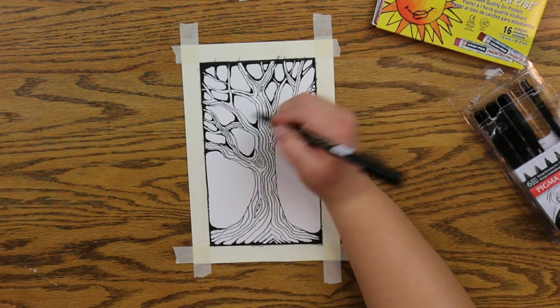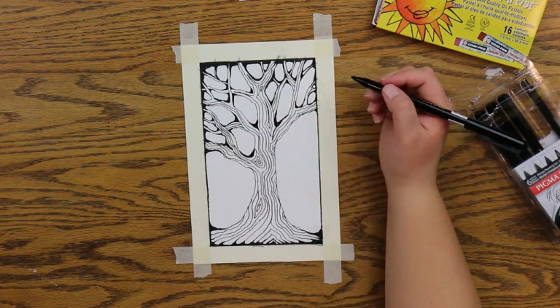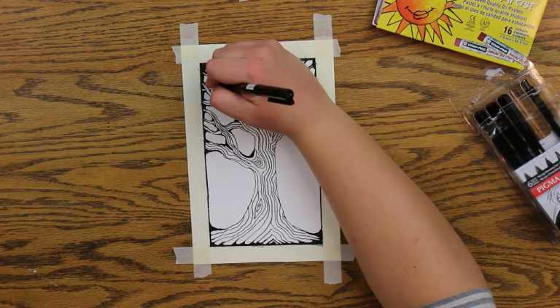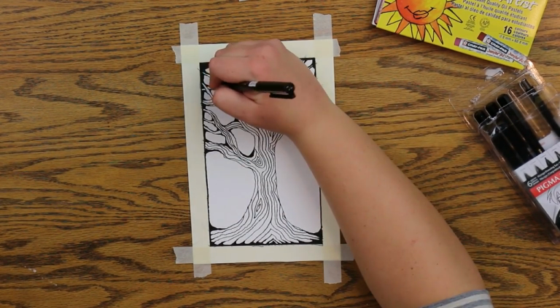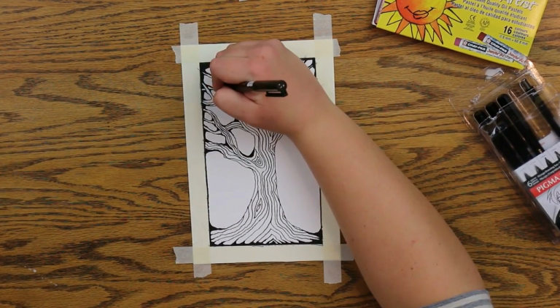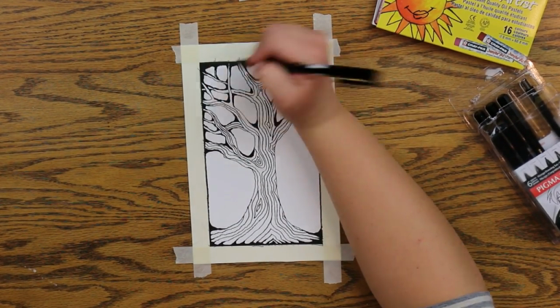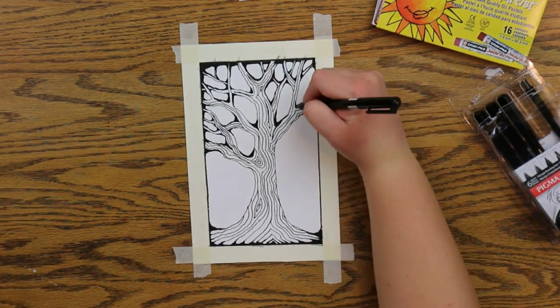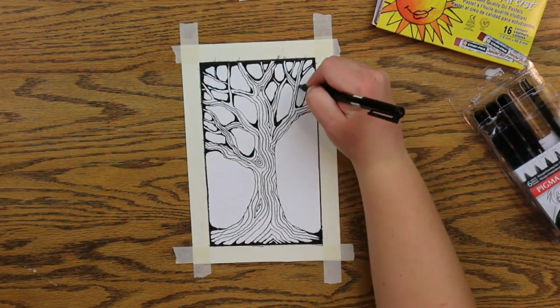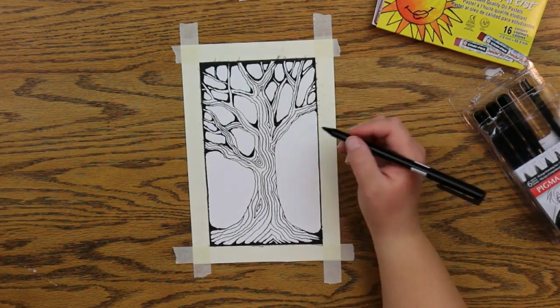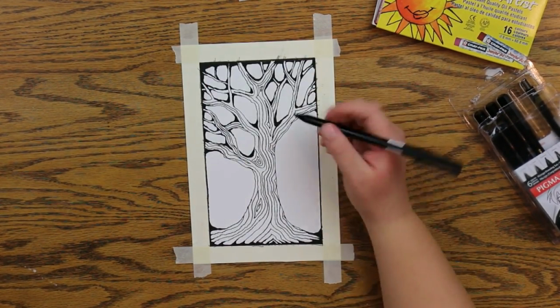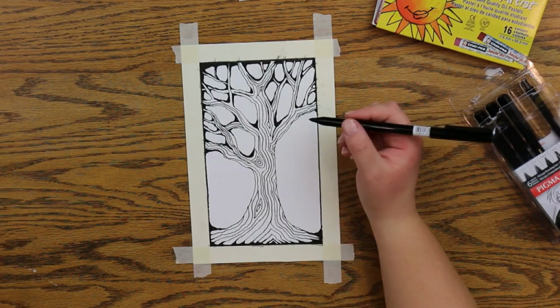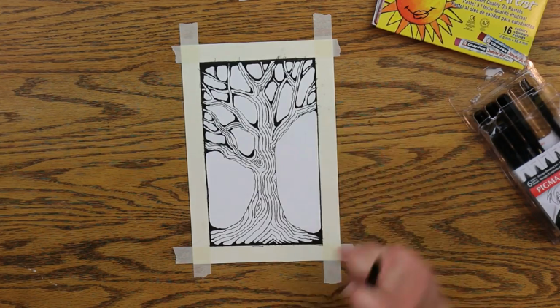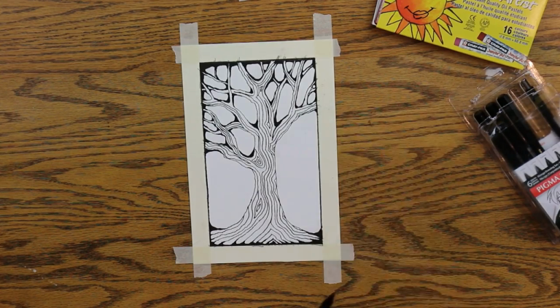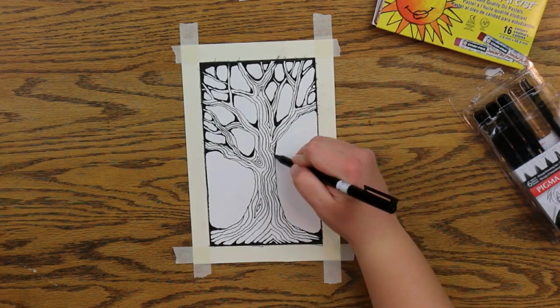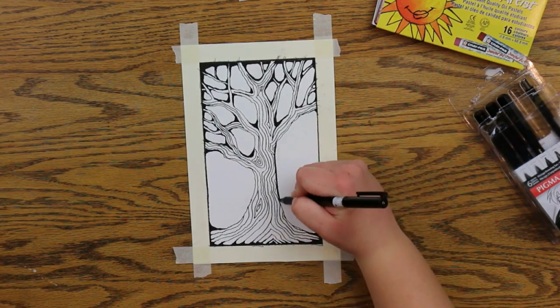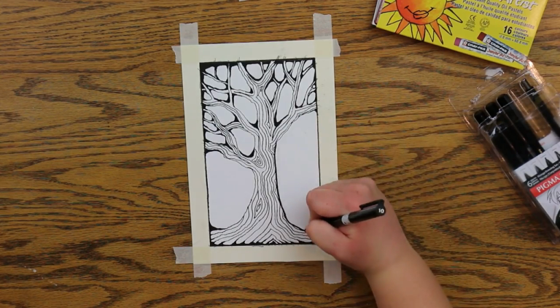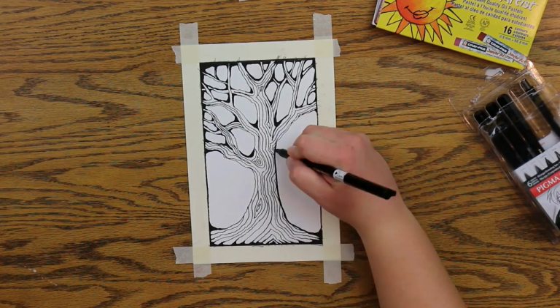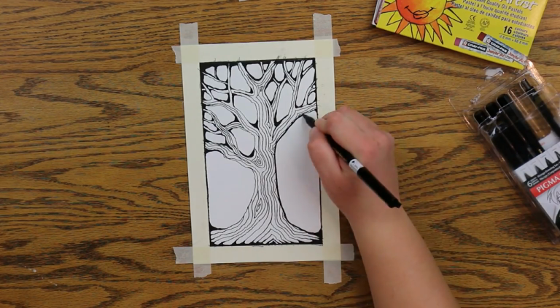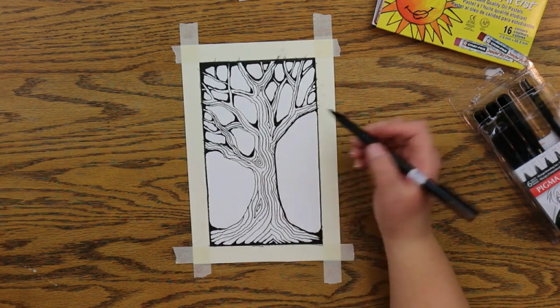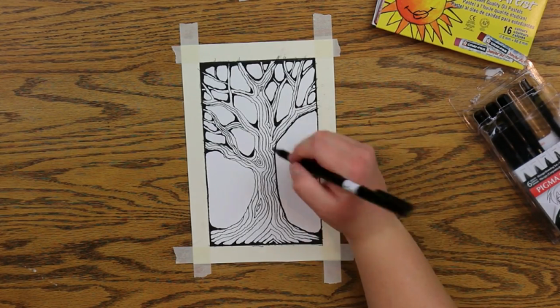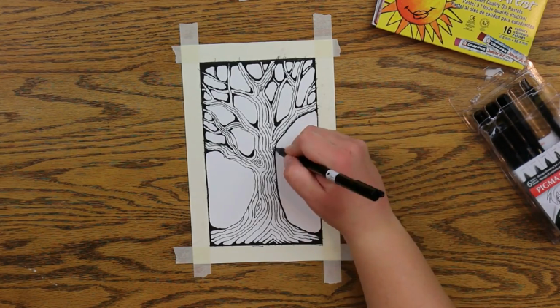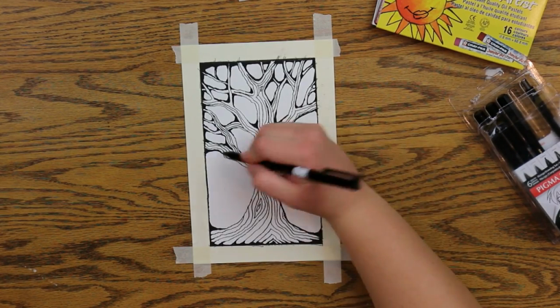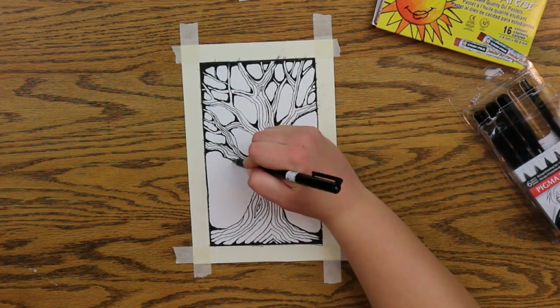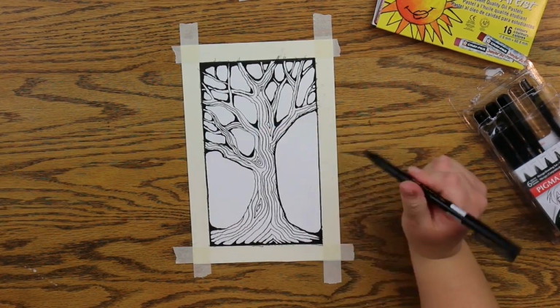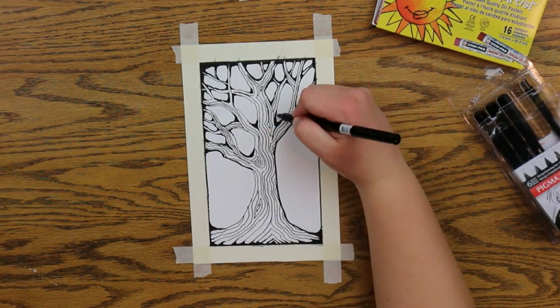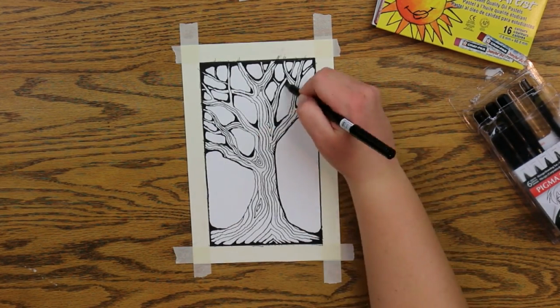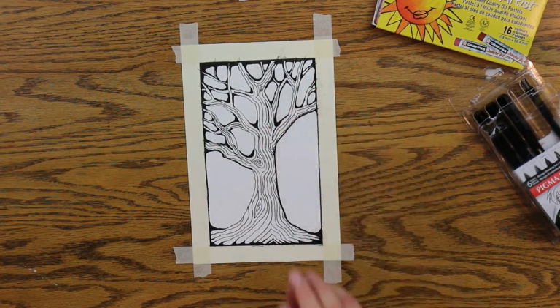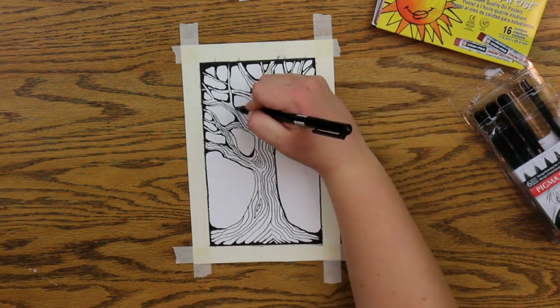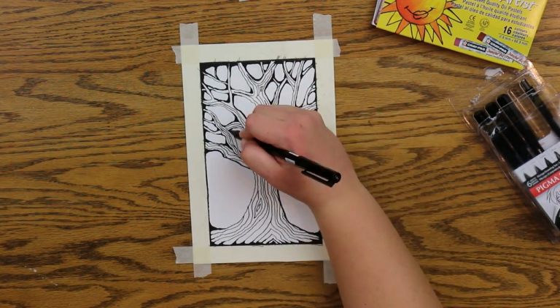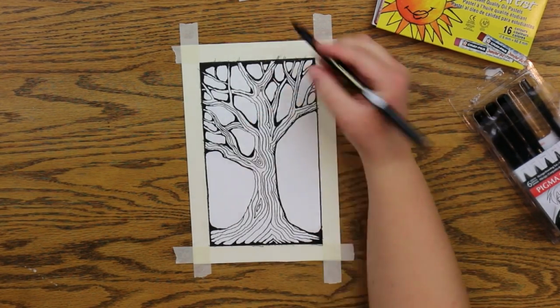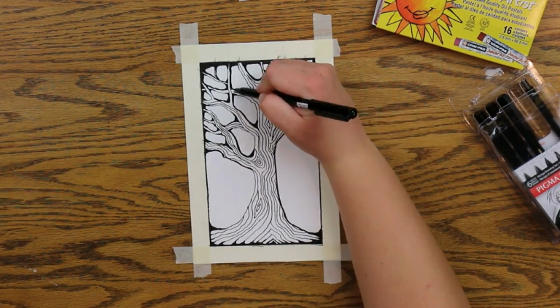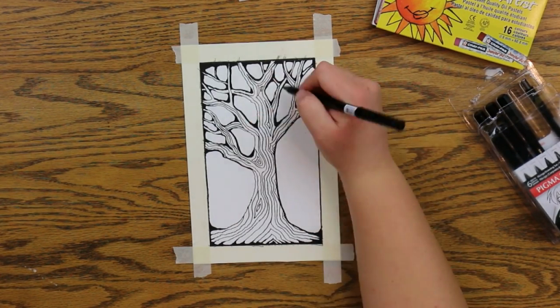Now I'm thickening the lines on the right side of my branches and twigs.